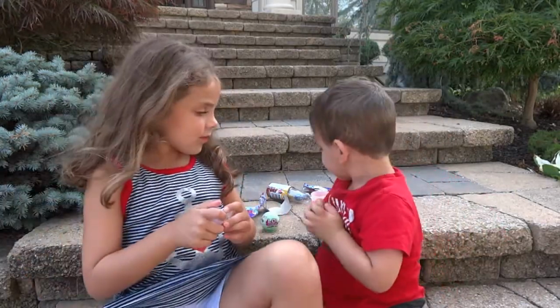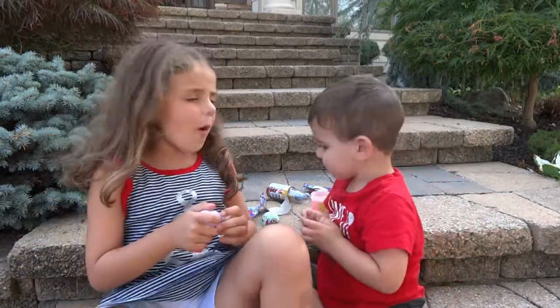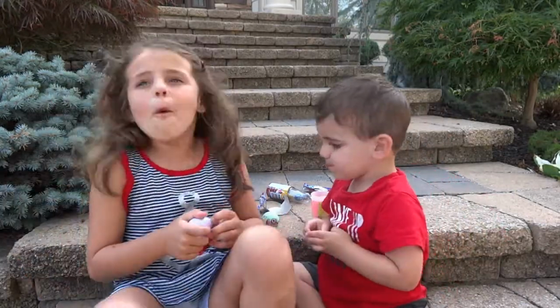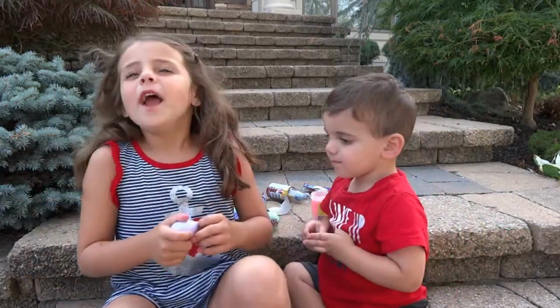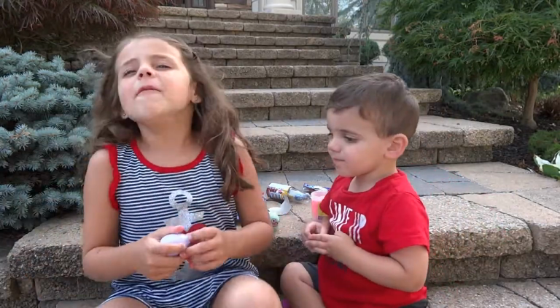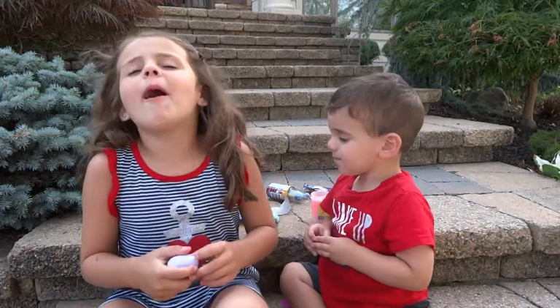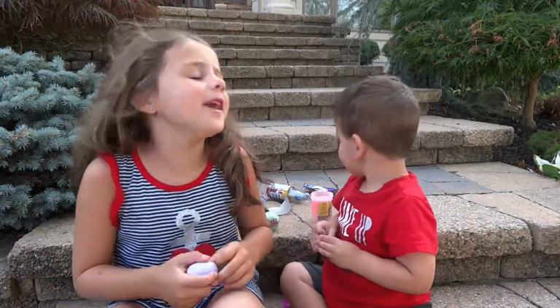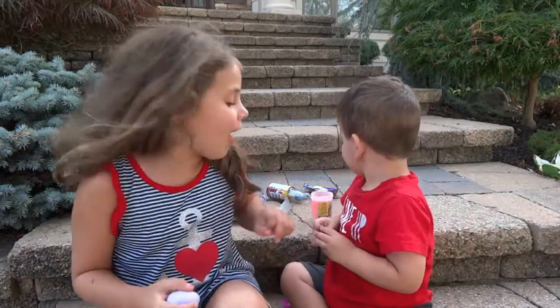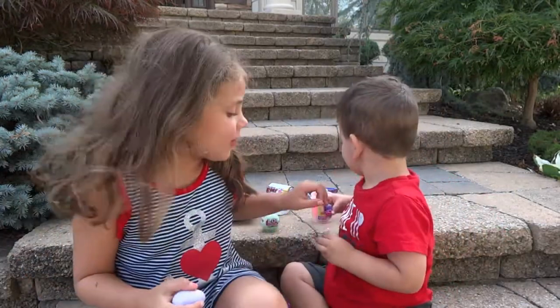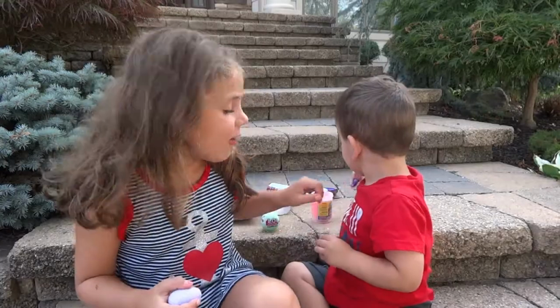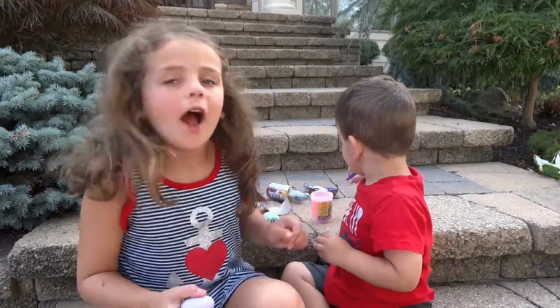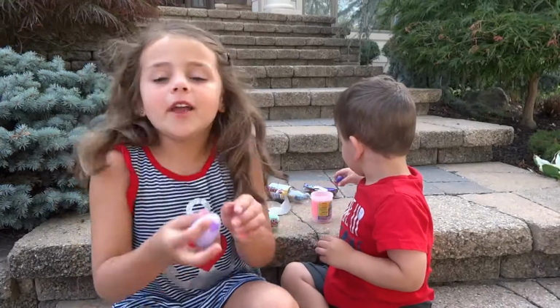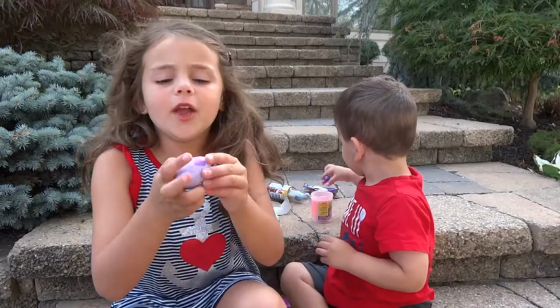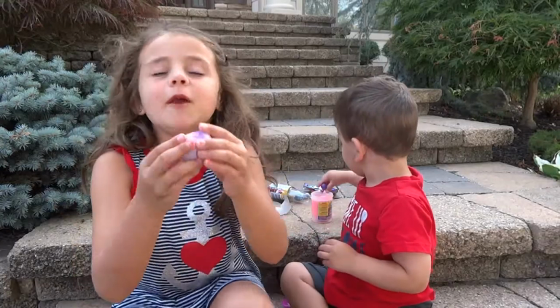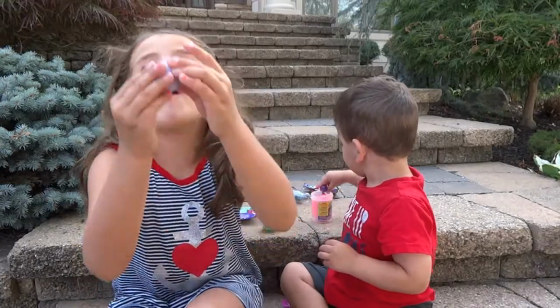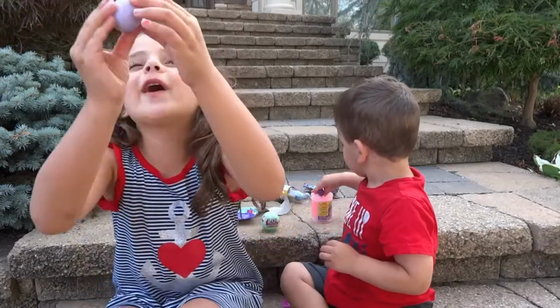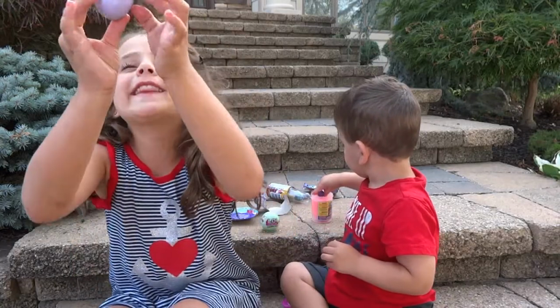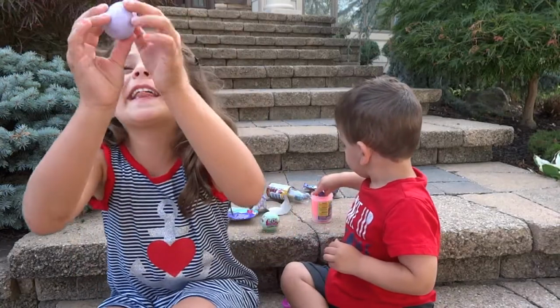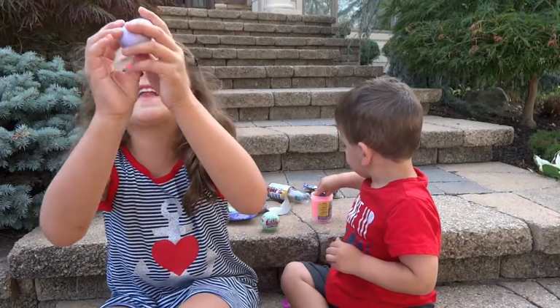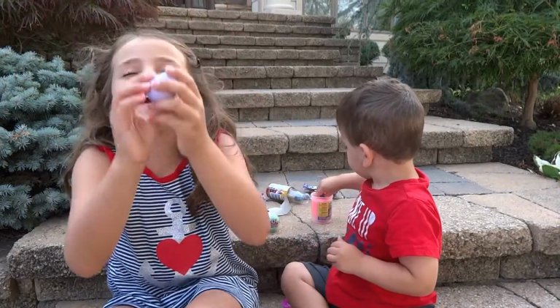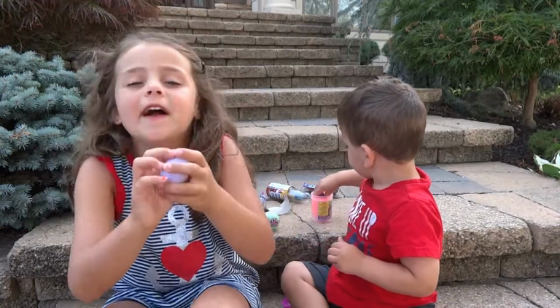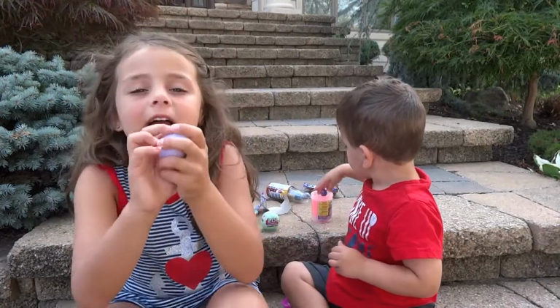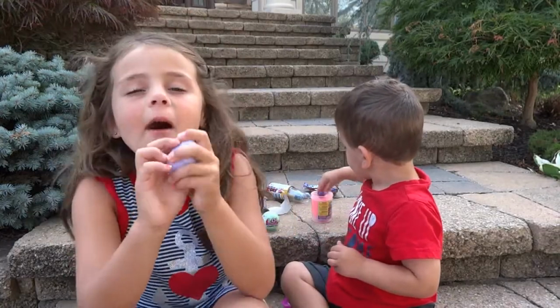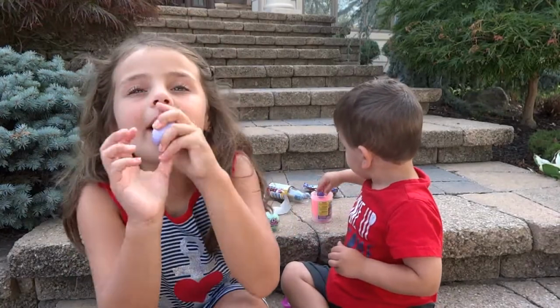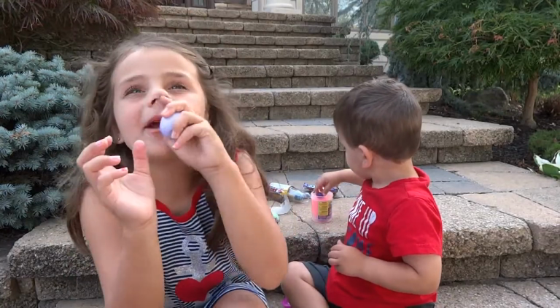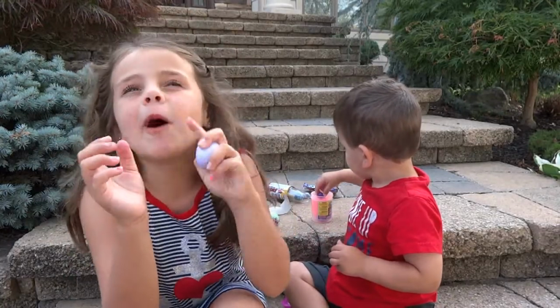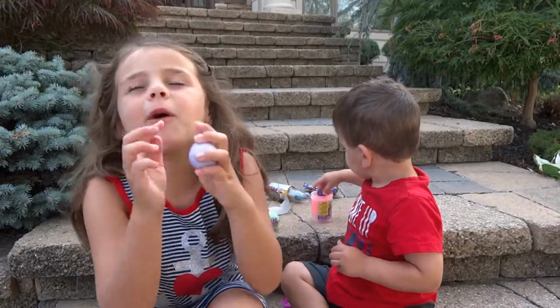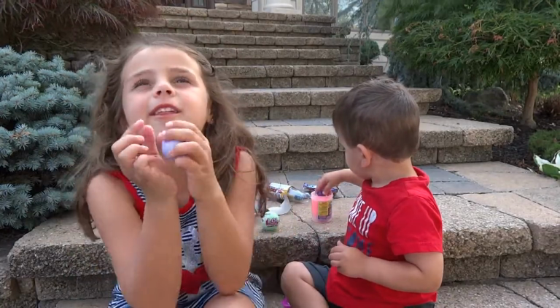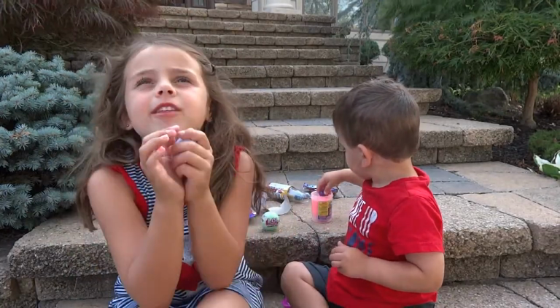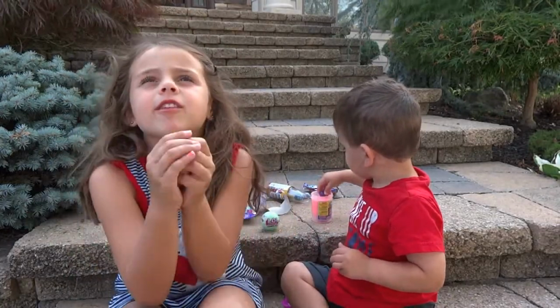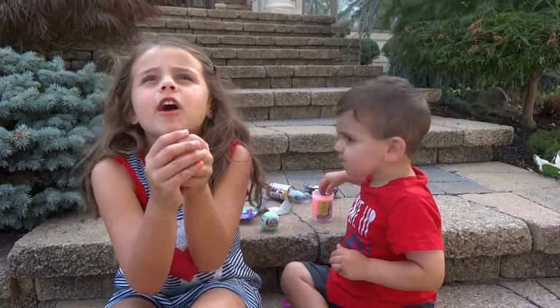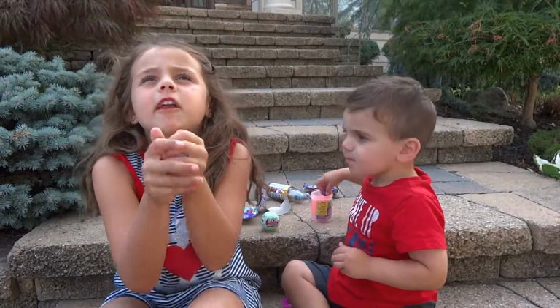He hugged it — he went like this to the duckie.